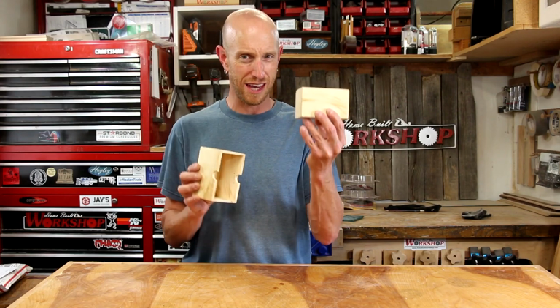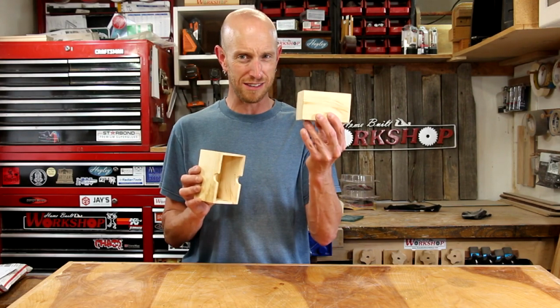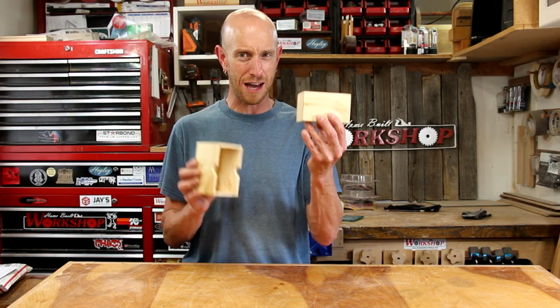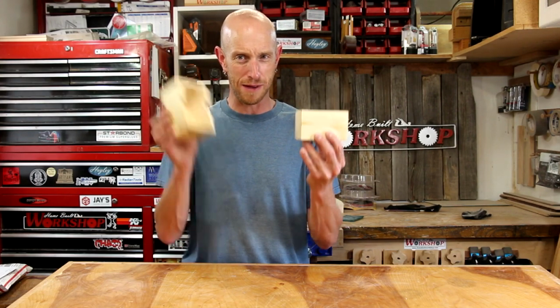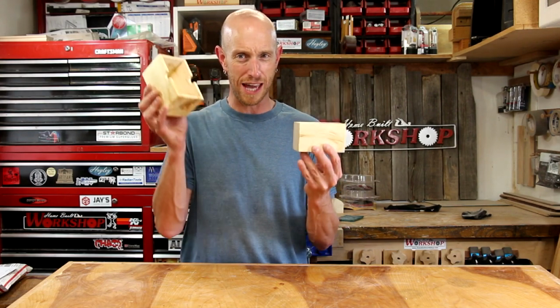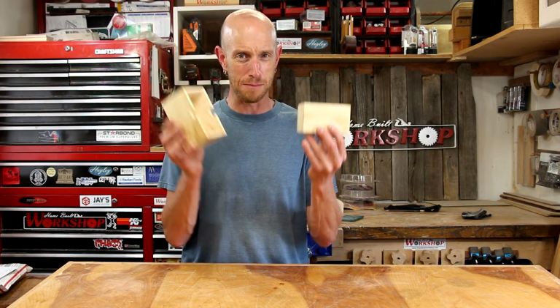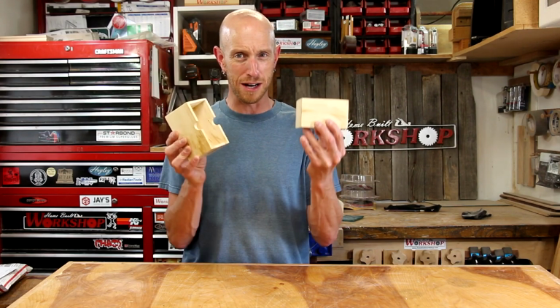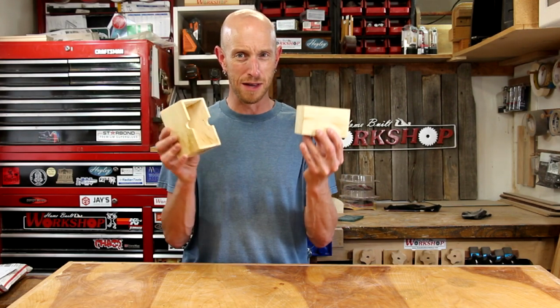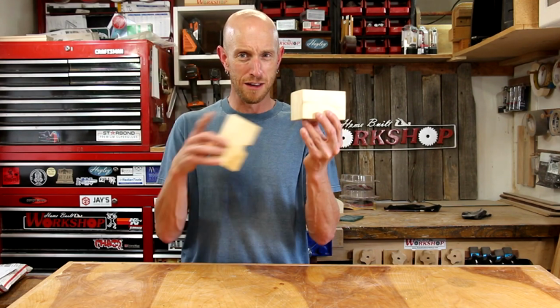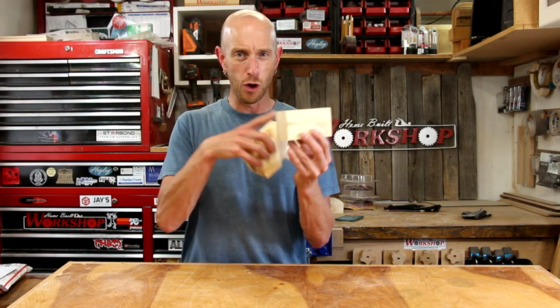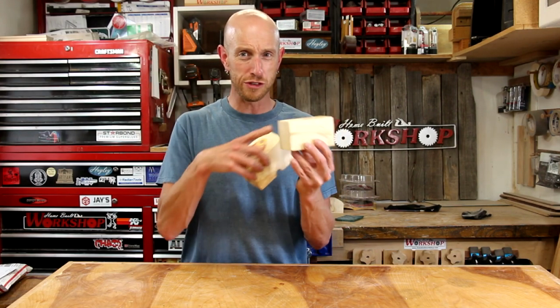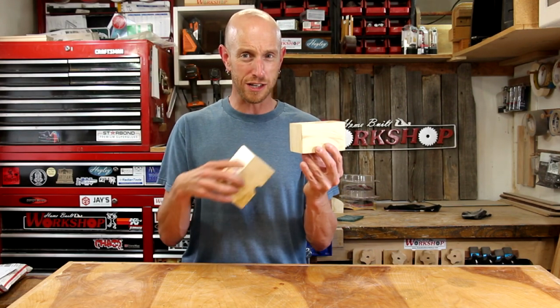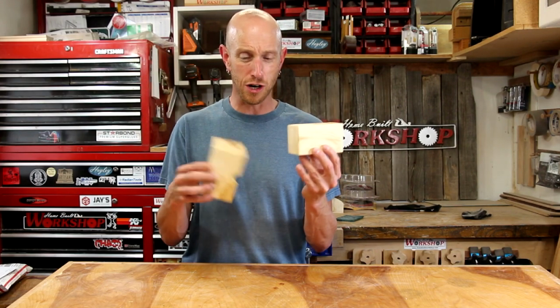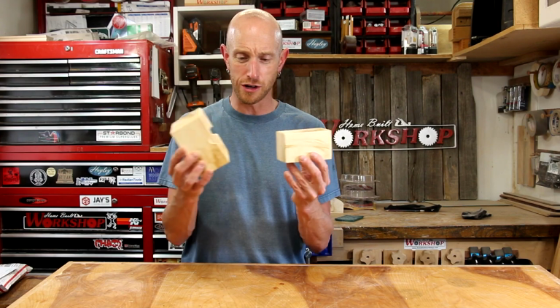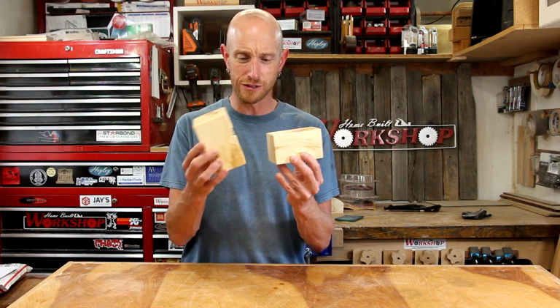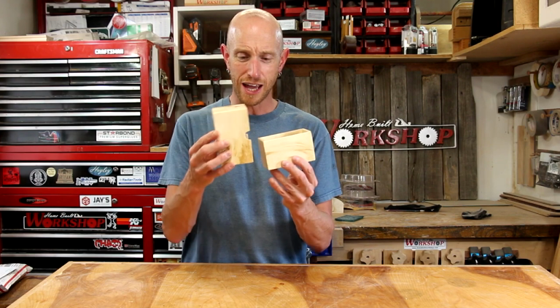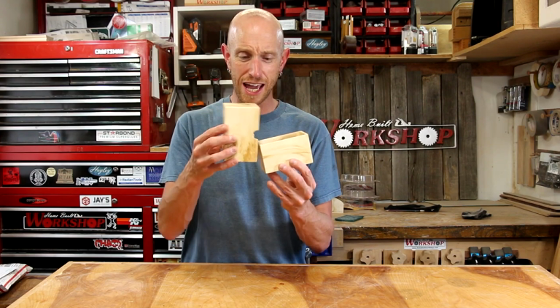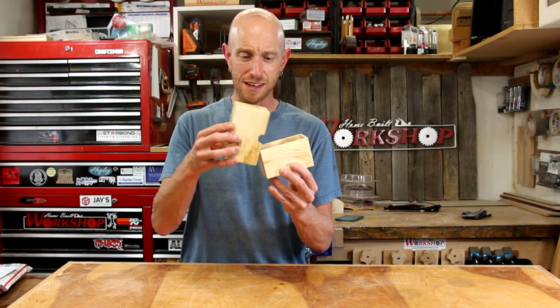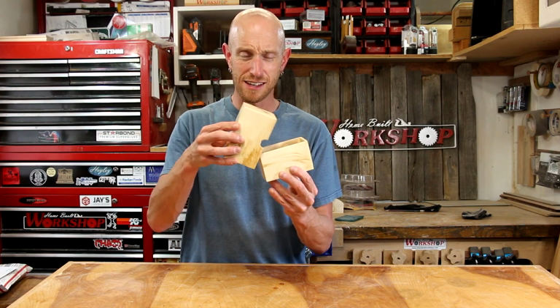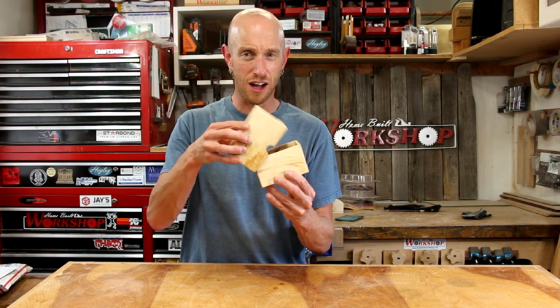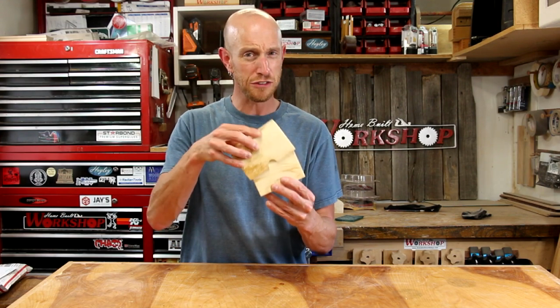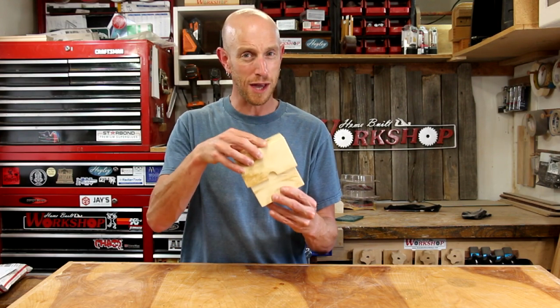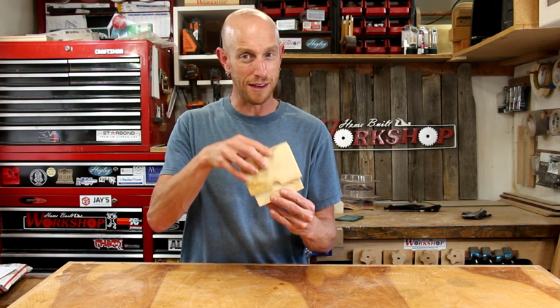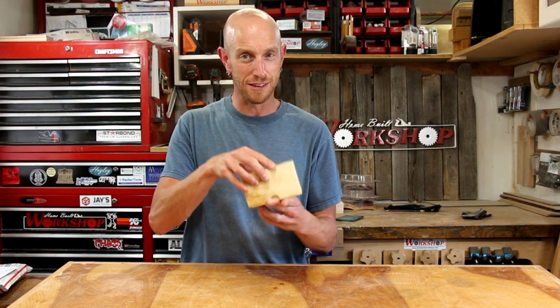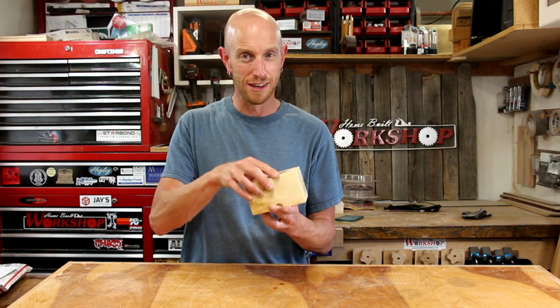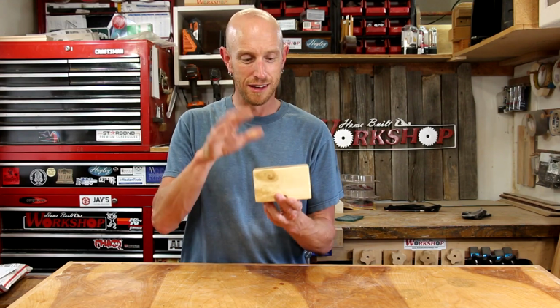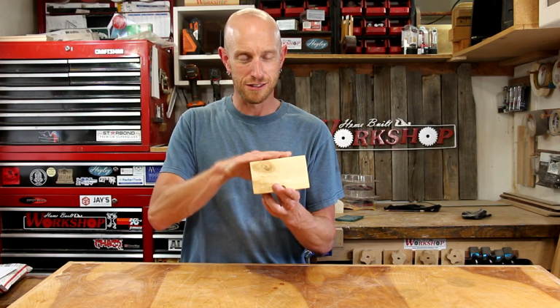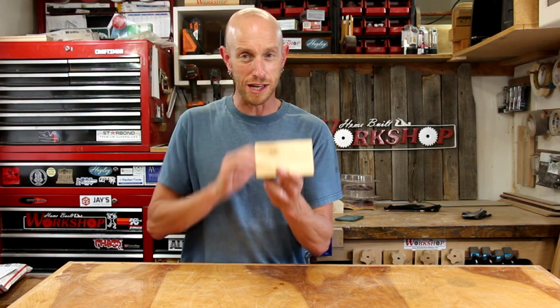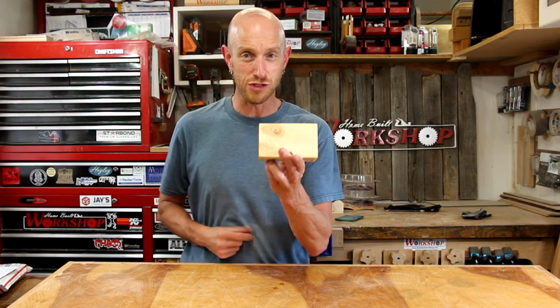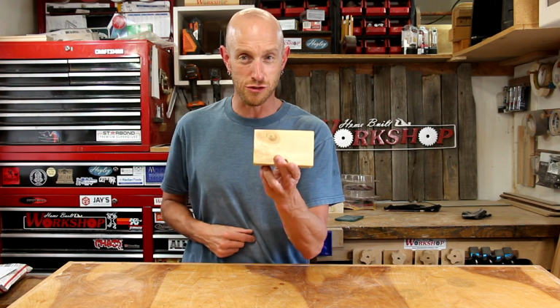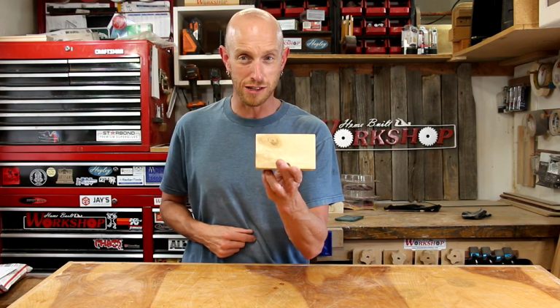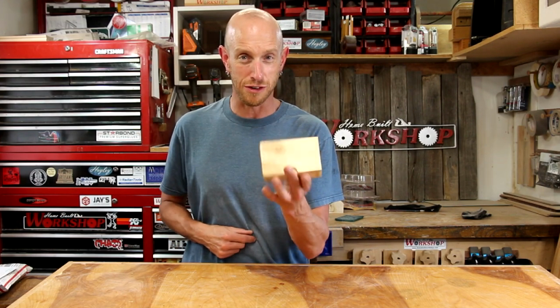It has a top and a bottom, holds a deck of cards, and also has some inkjet transfer.